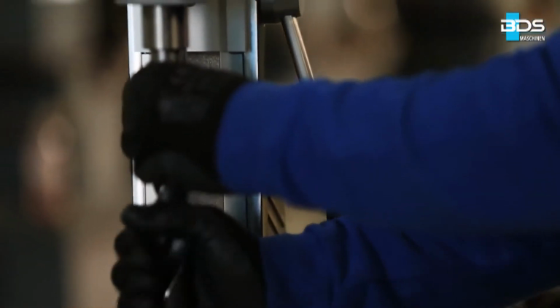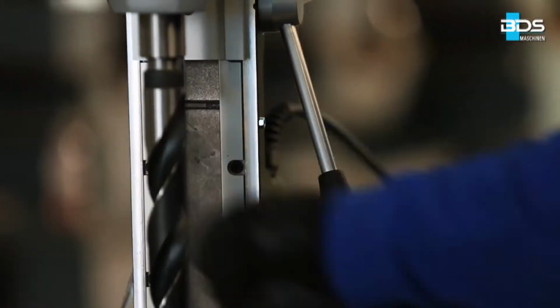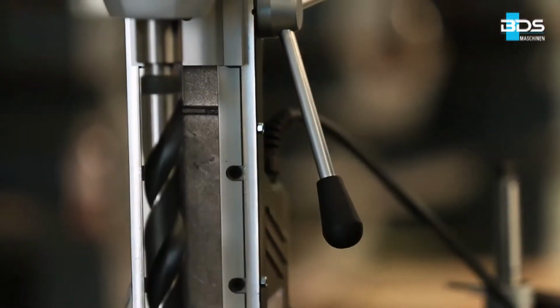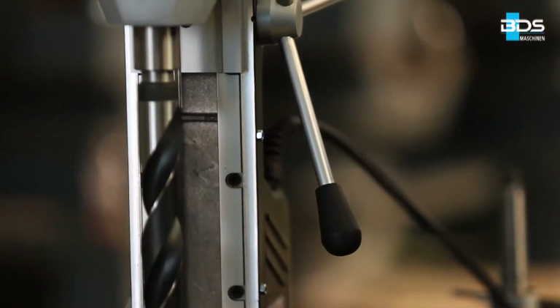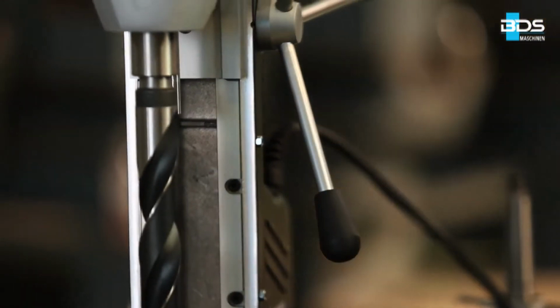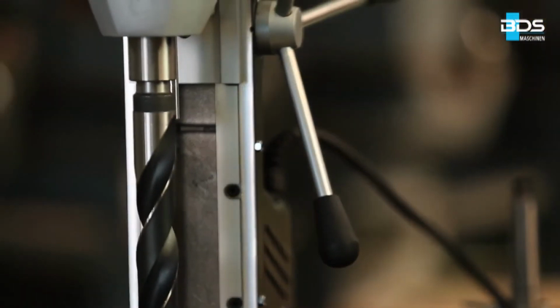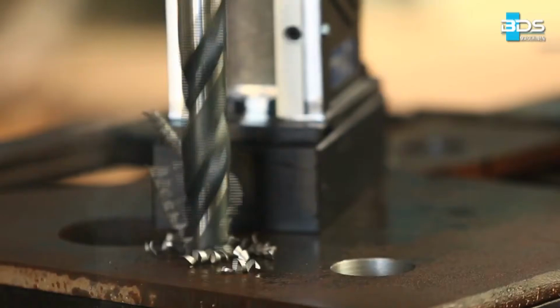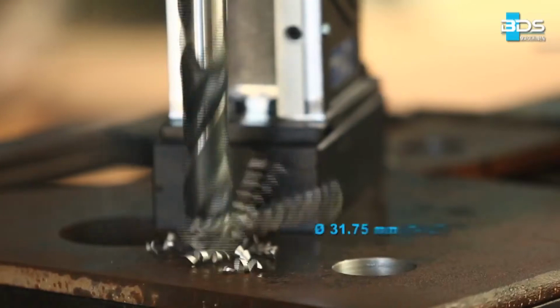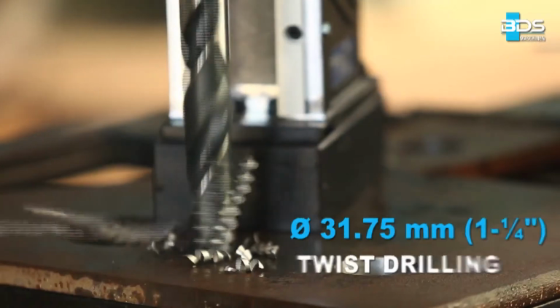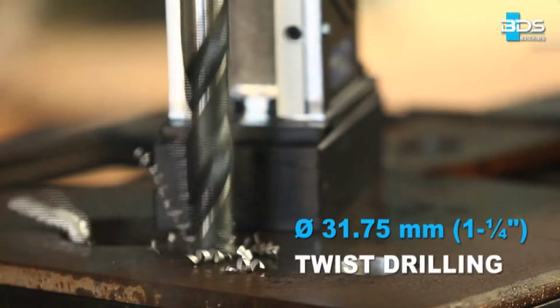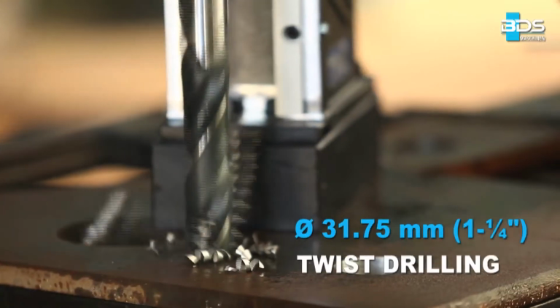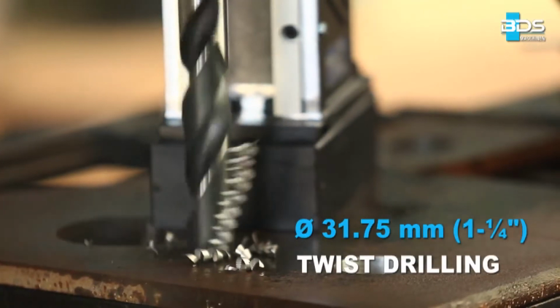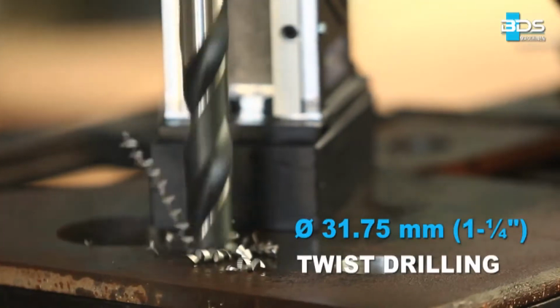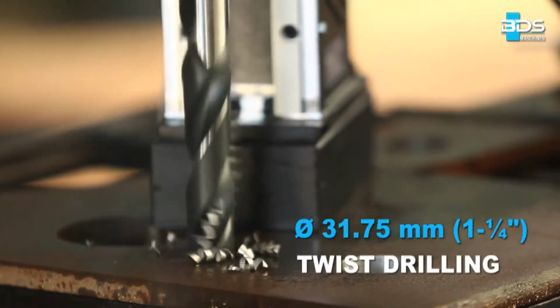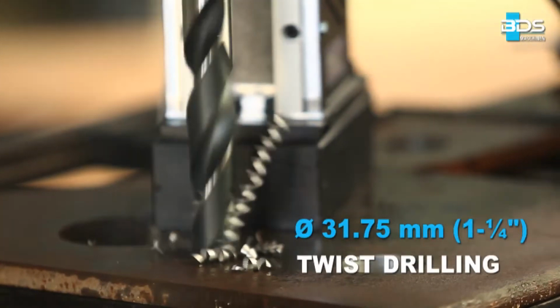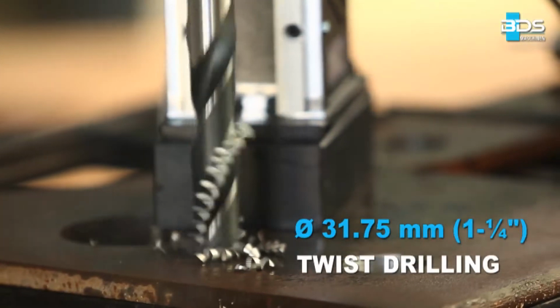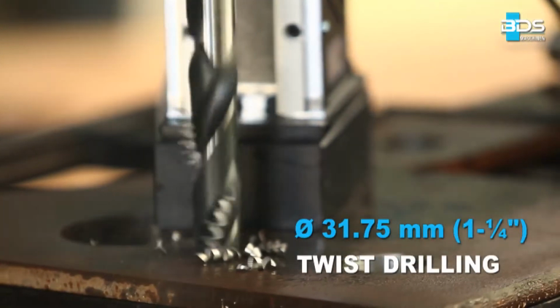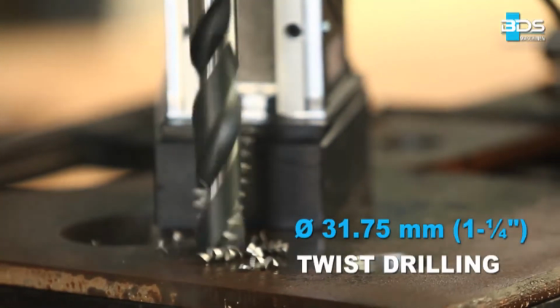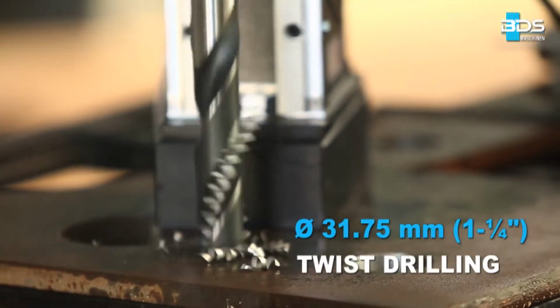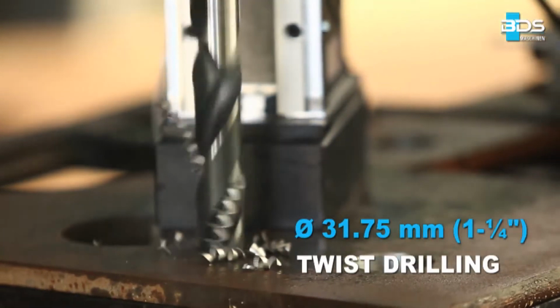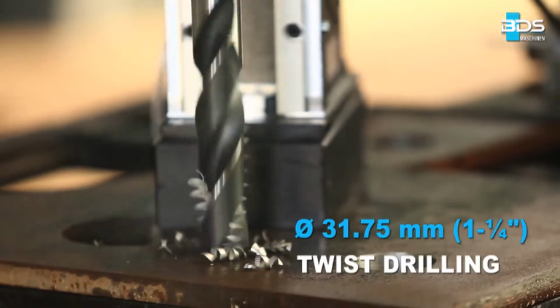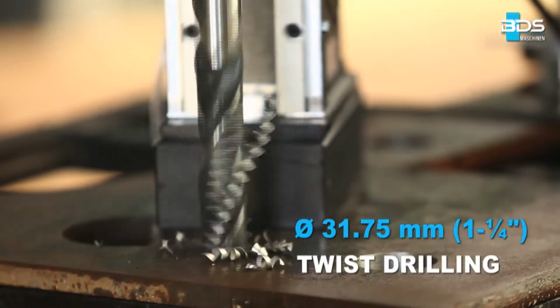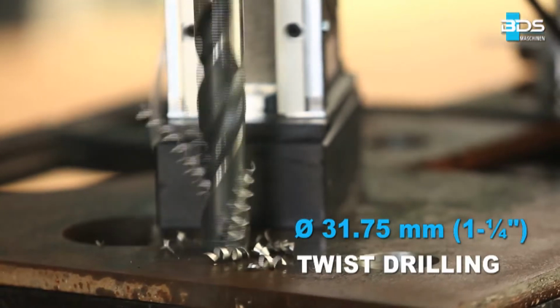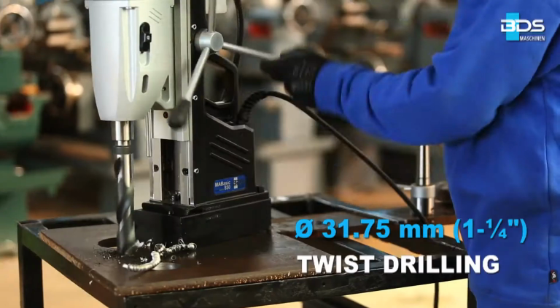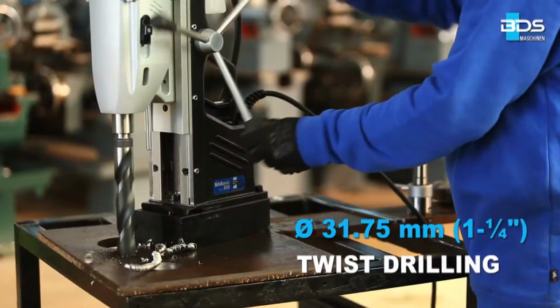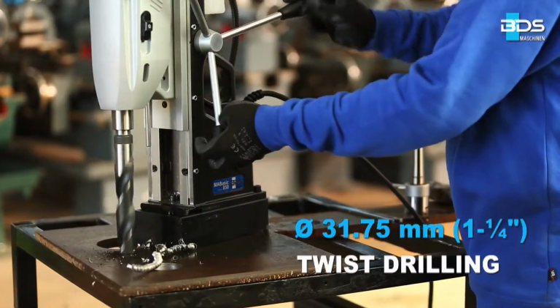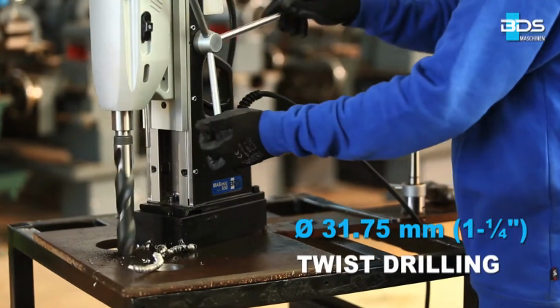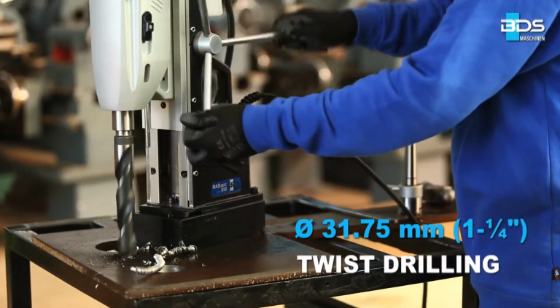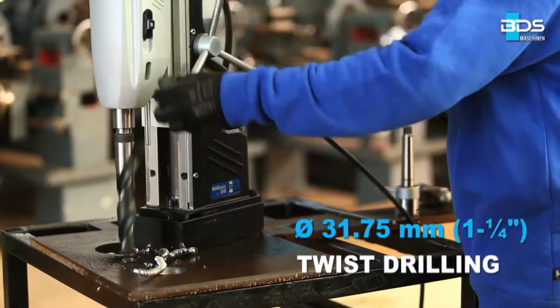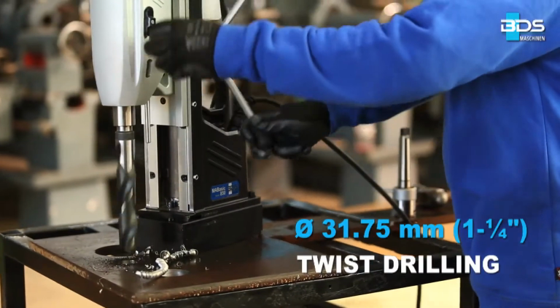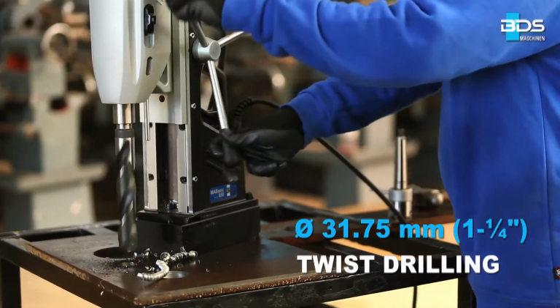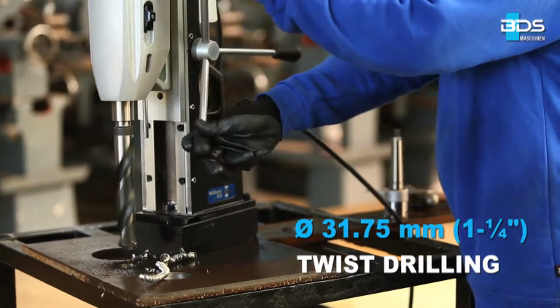Drilling up to 31.75mm diameter with twist drills, thanks to the Morse Taper 3.